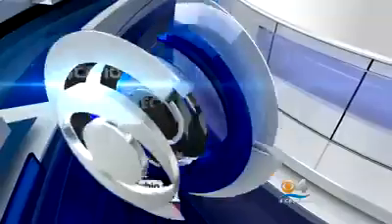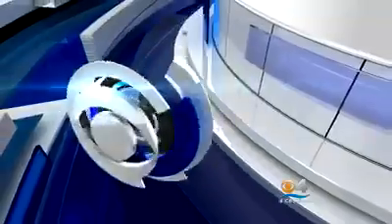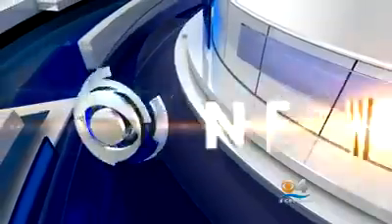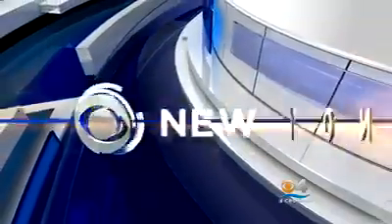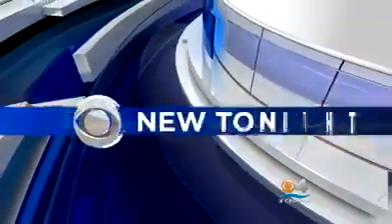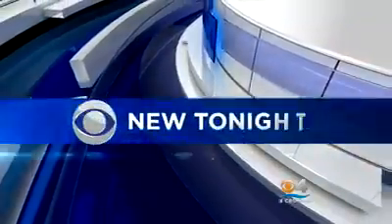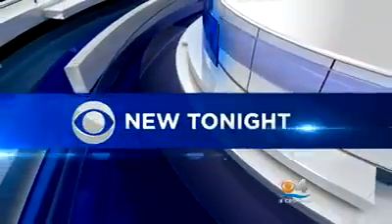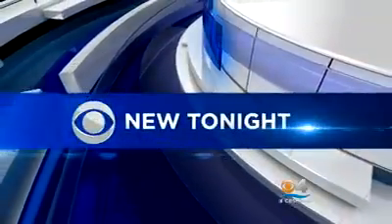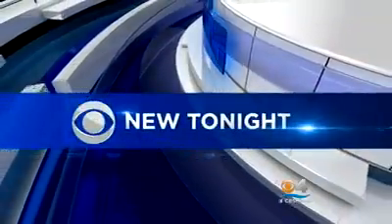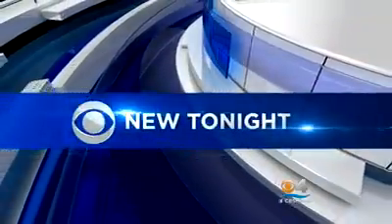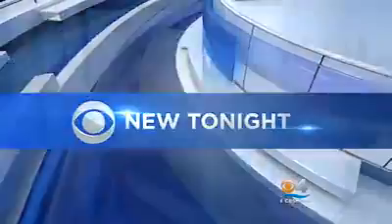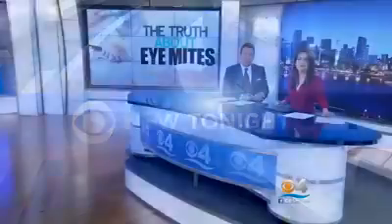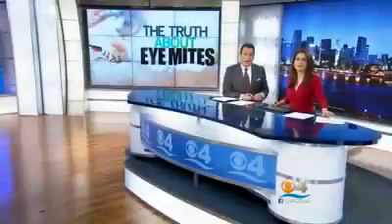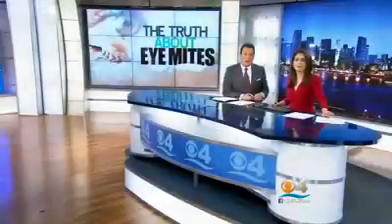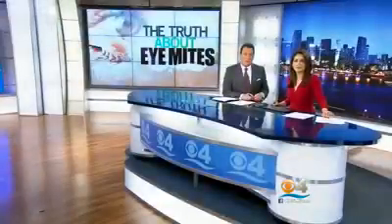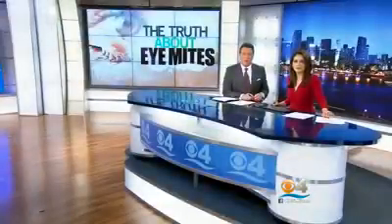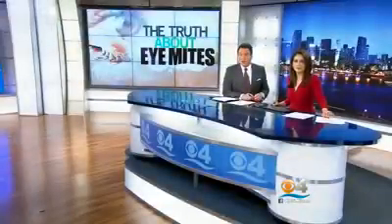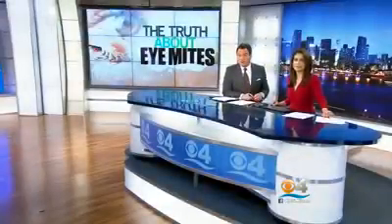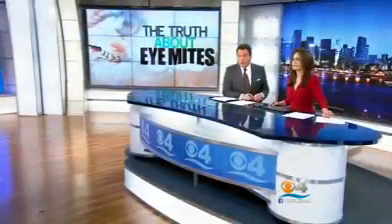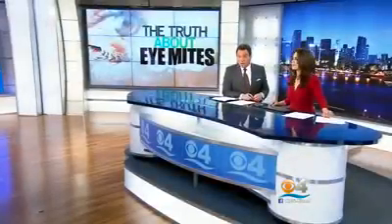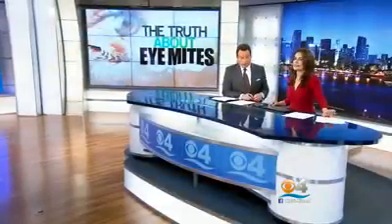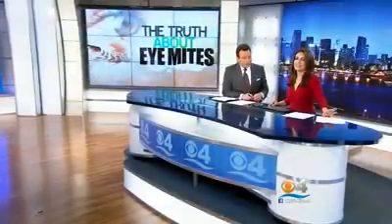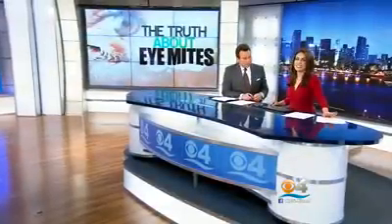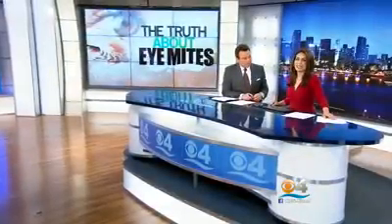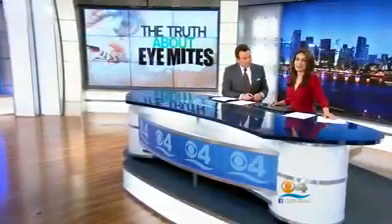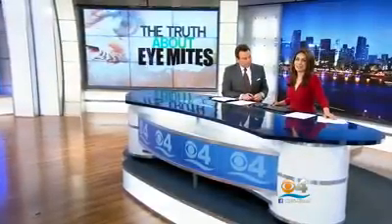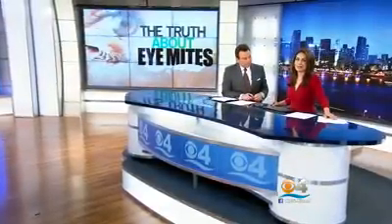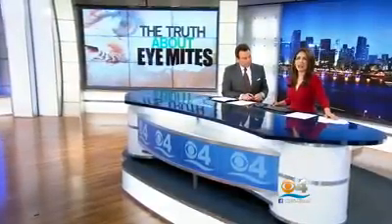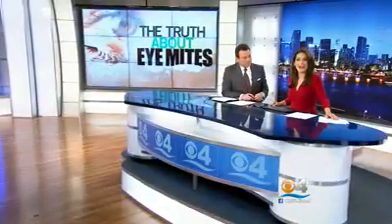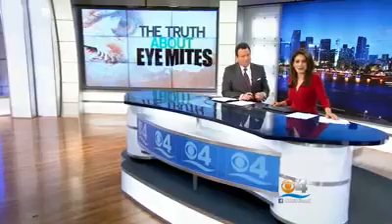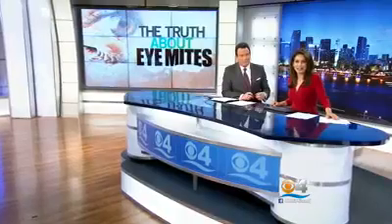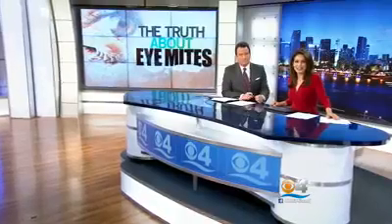New tonight: millions of people have them, and most don't even know it. Yeah, we're talking about eye mites.